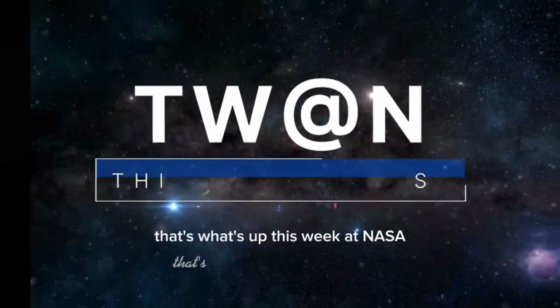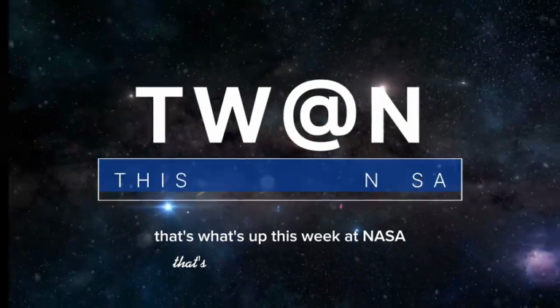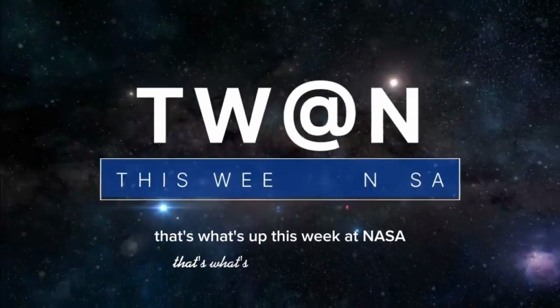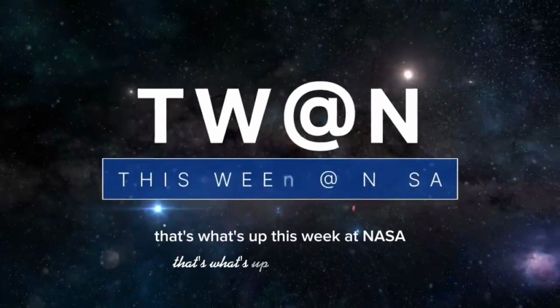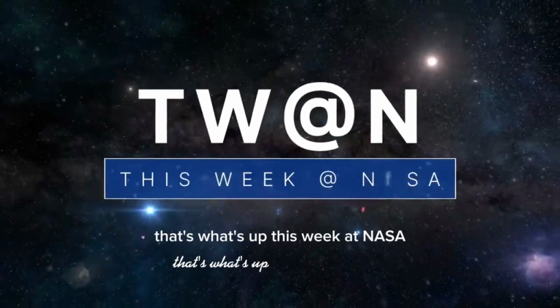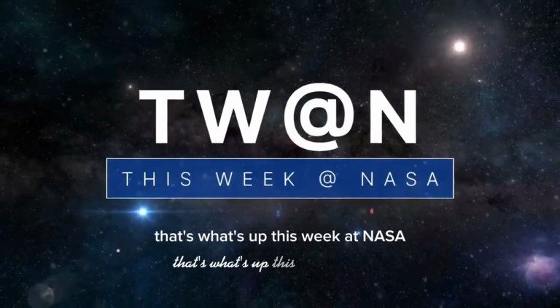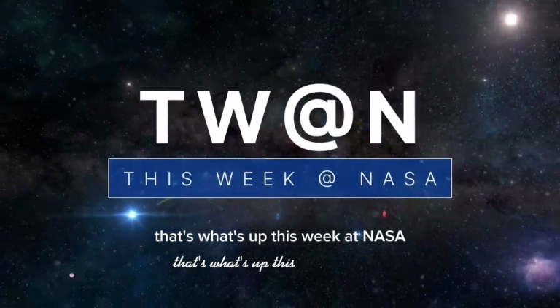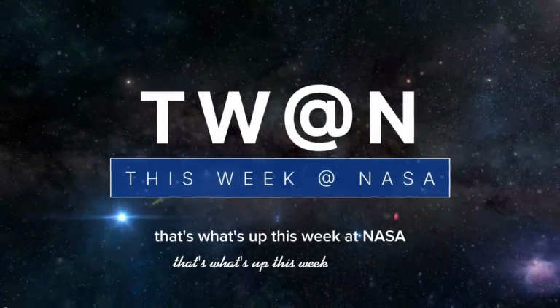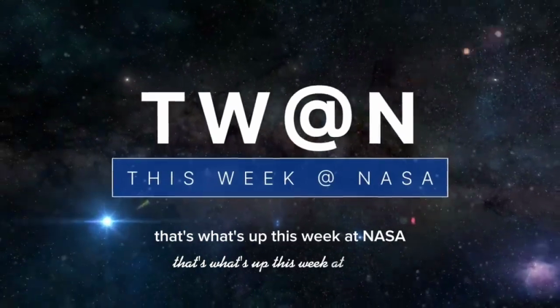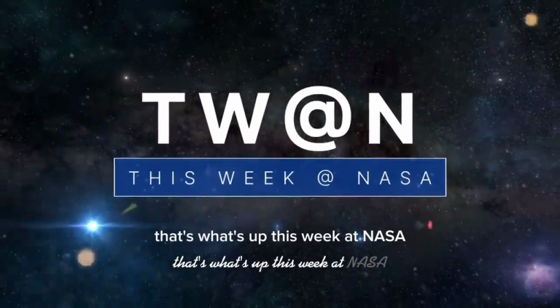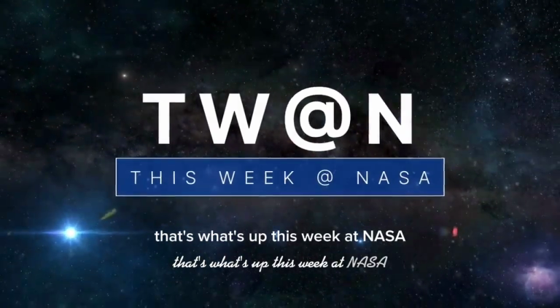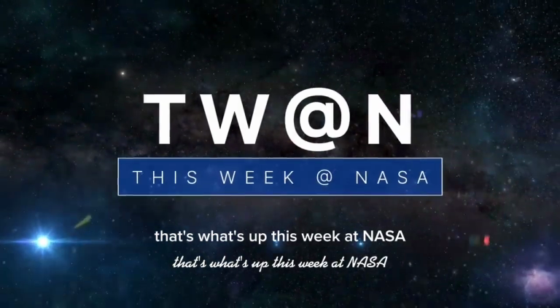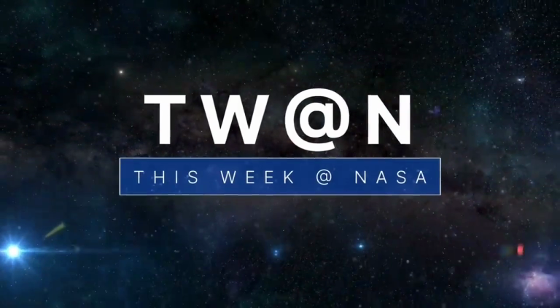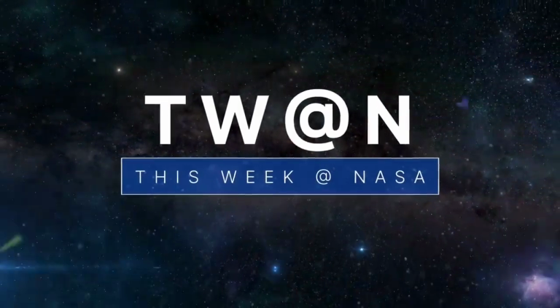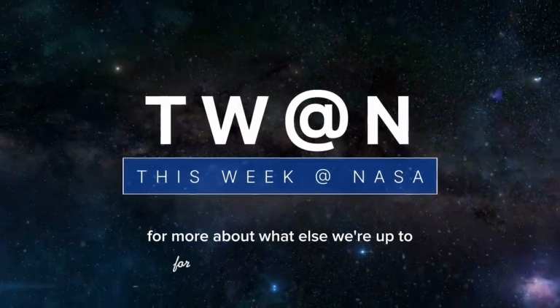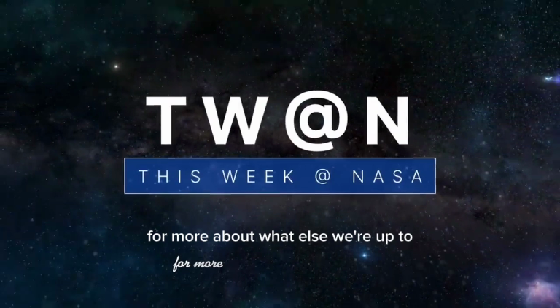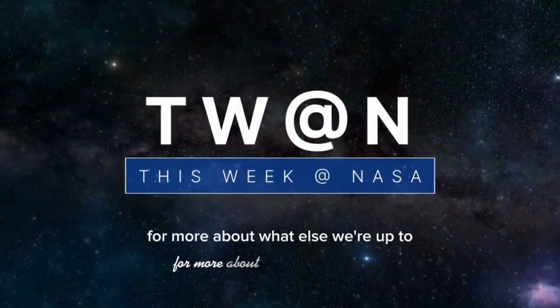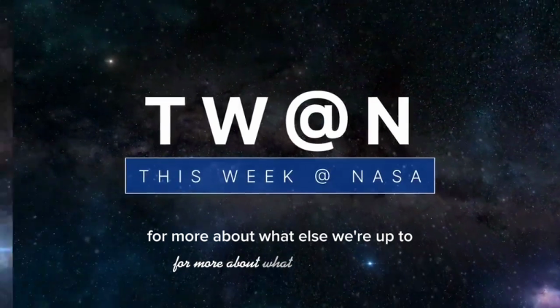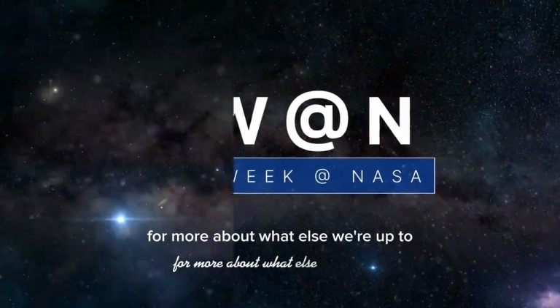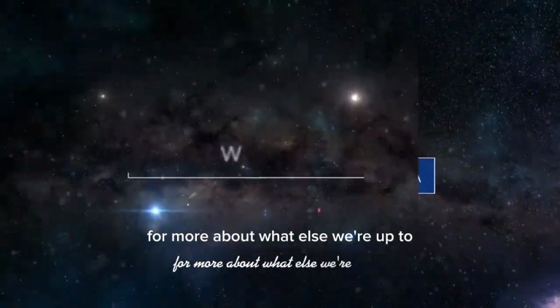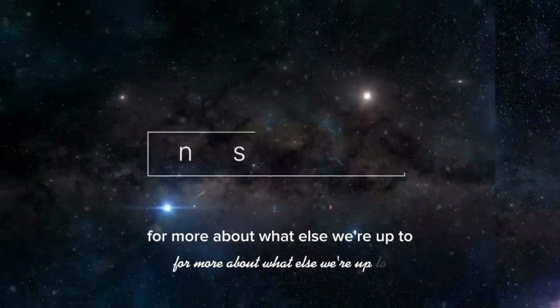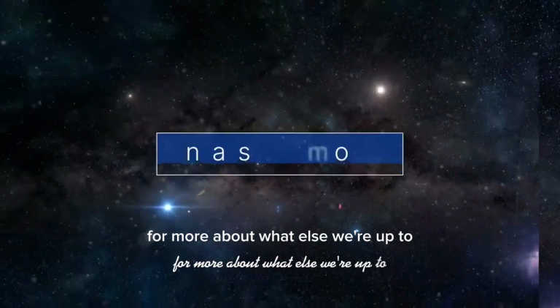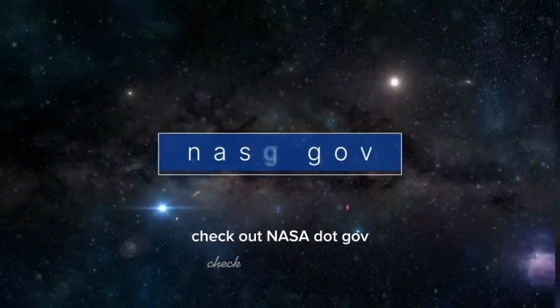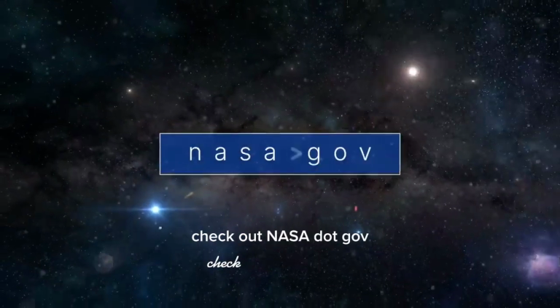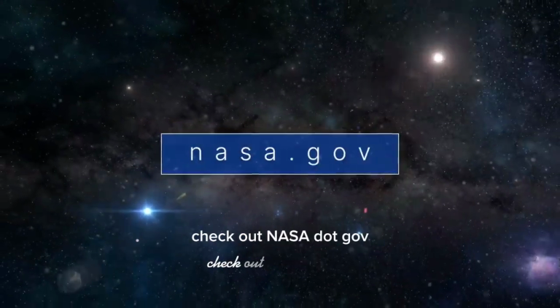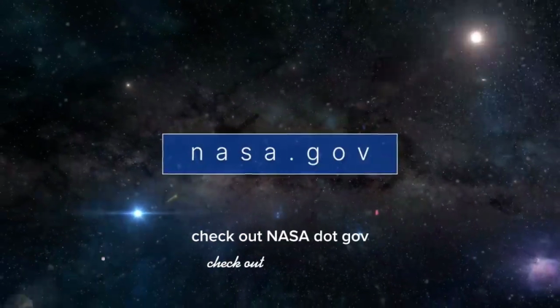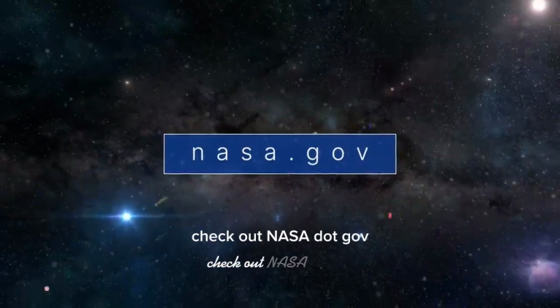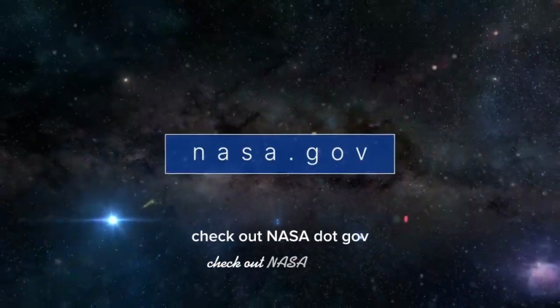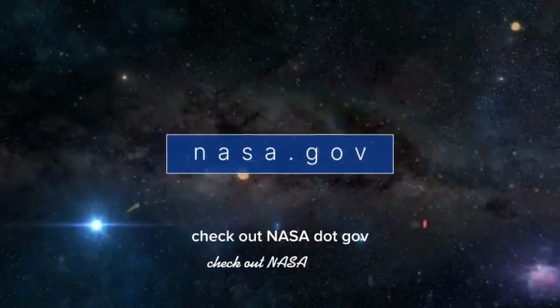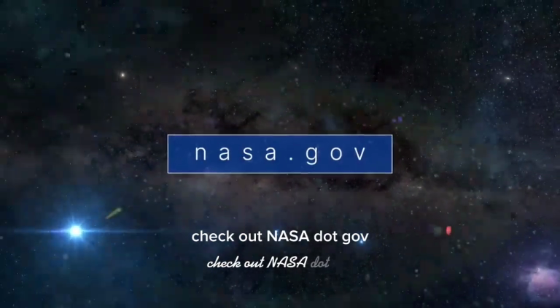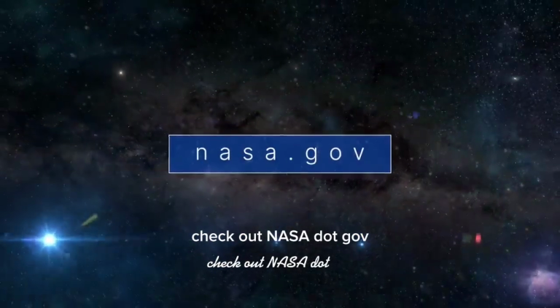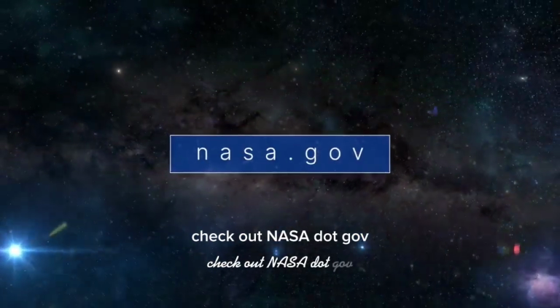That's what's up this week at NASA. For more about what else we're up to, check out nasa.gov.